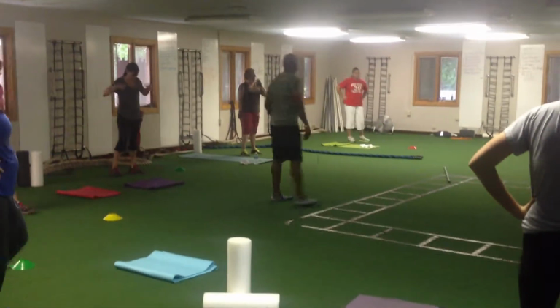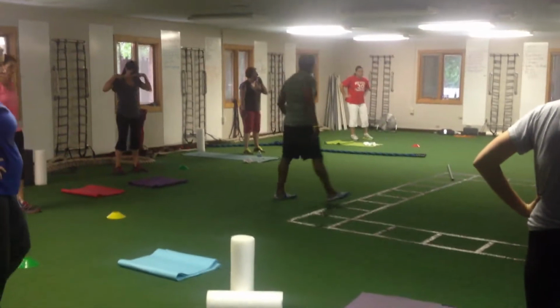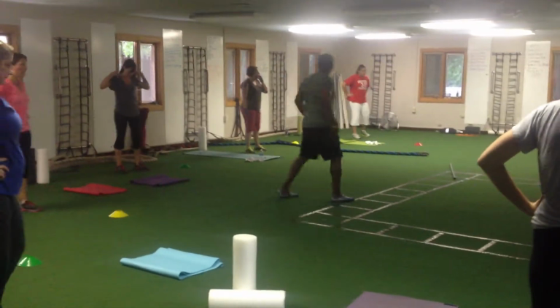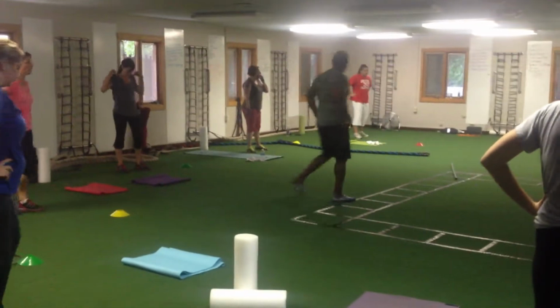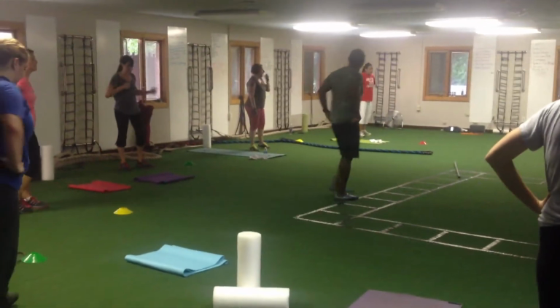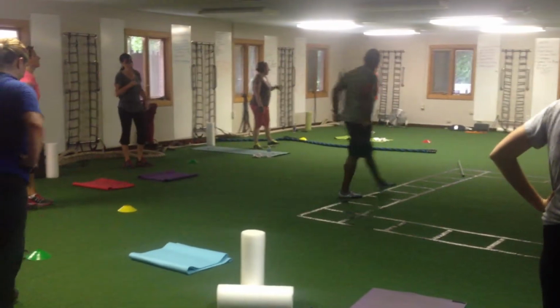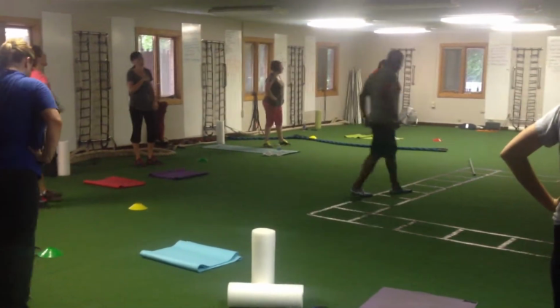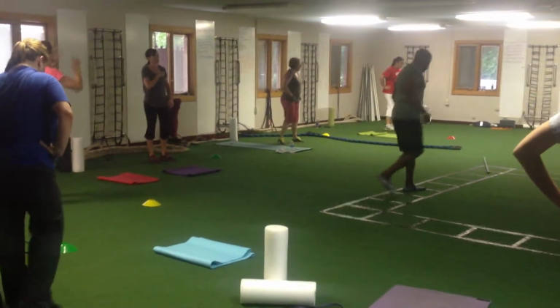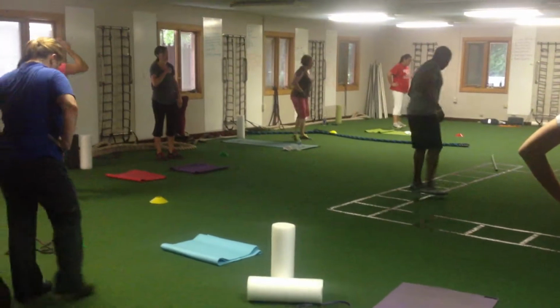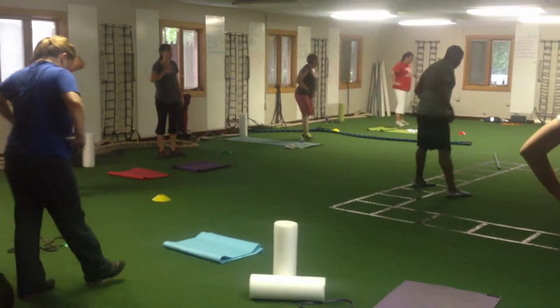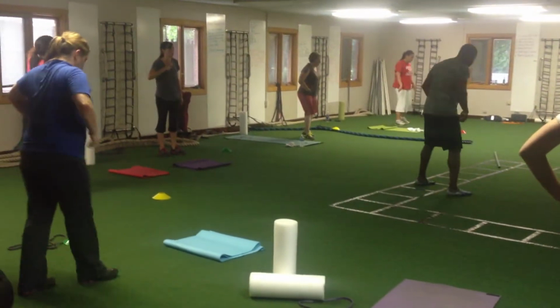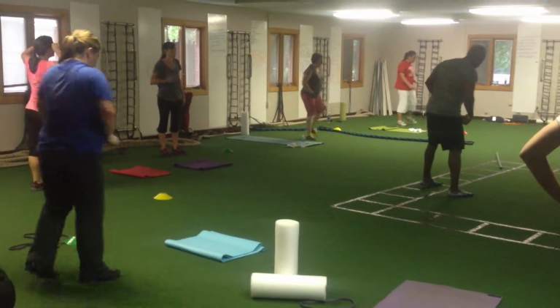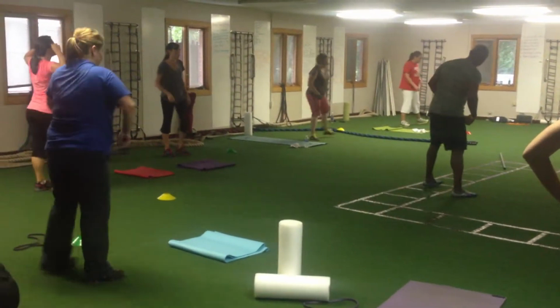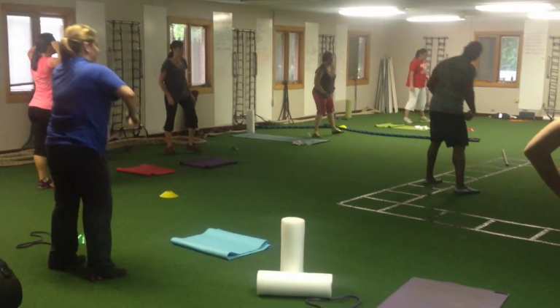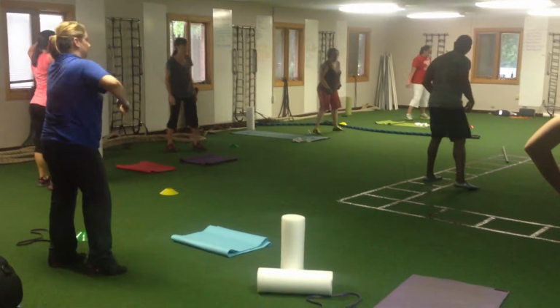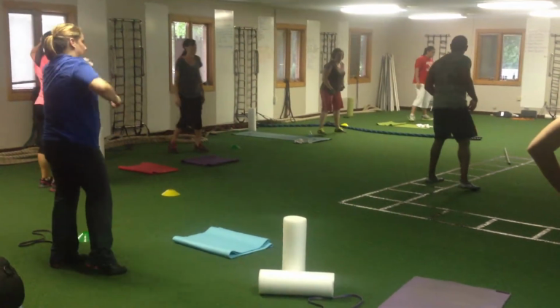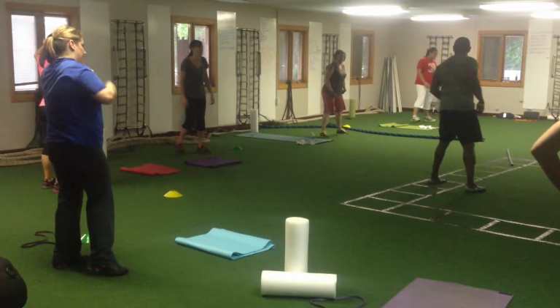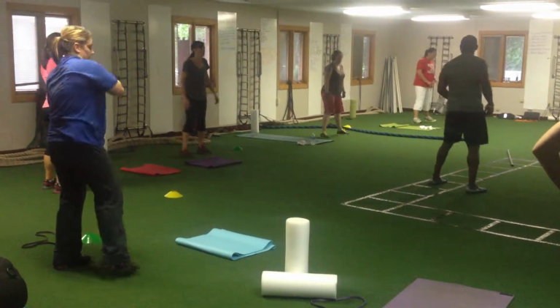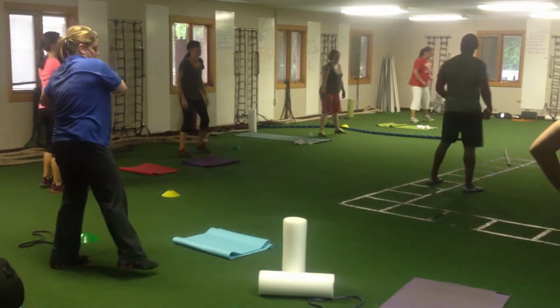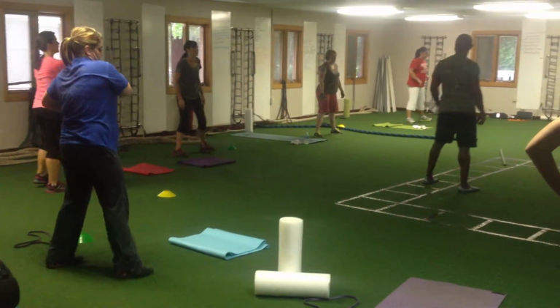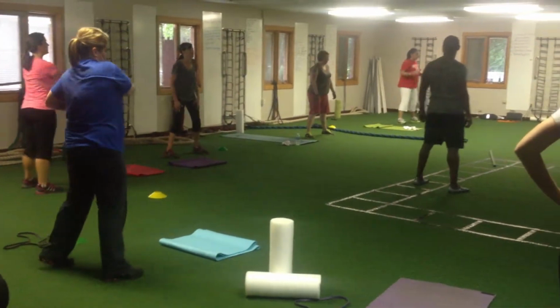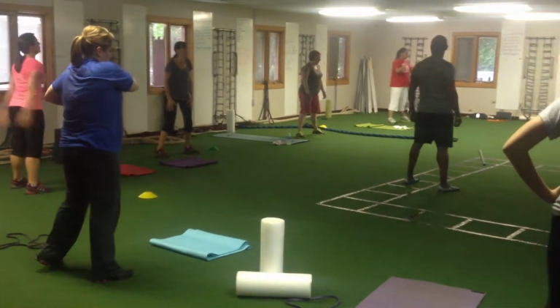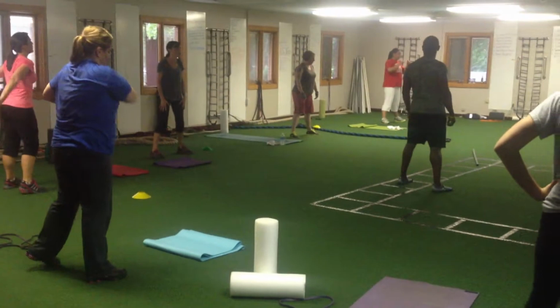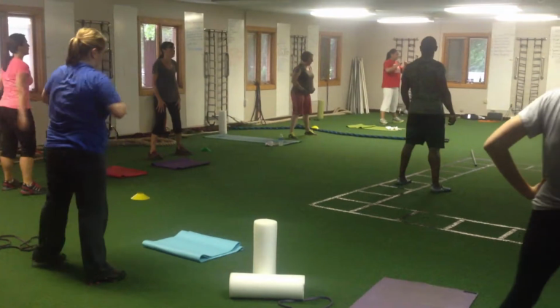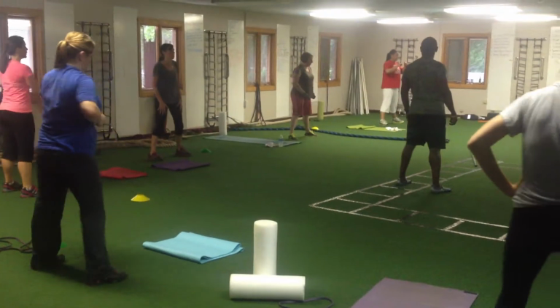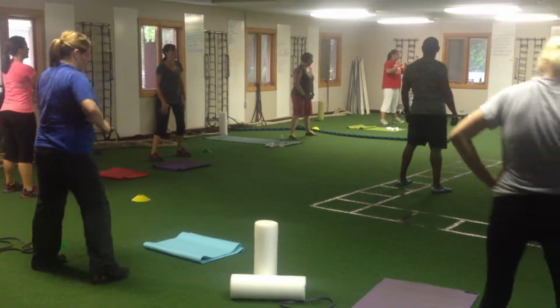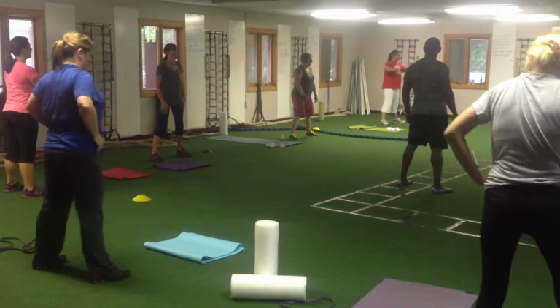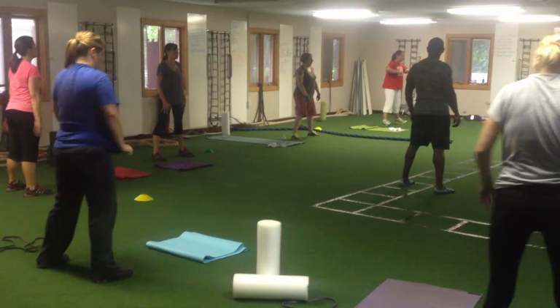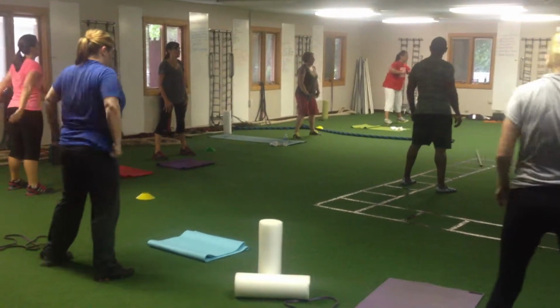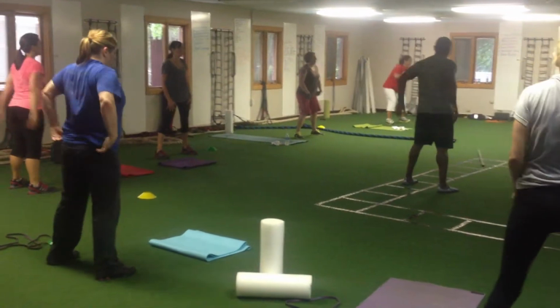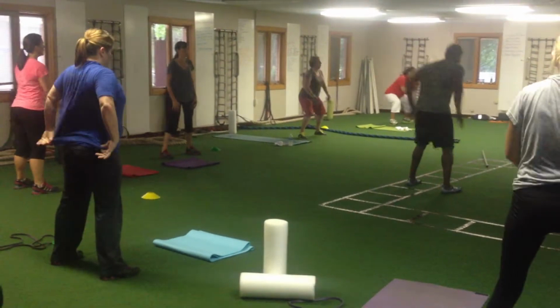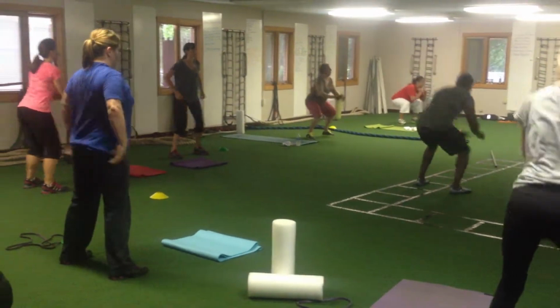All right, you're ready. Here we go. Athletic position. You're ready to start. Three rounds down. Let's go. And begin.